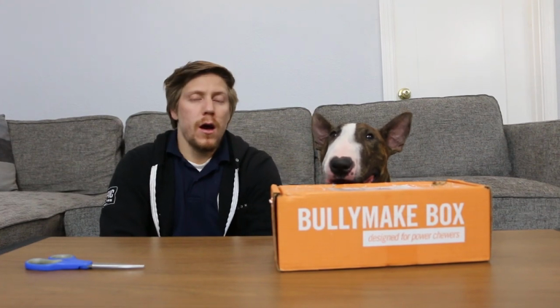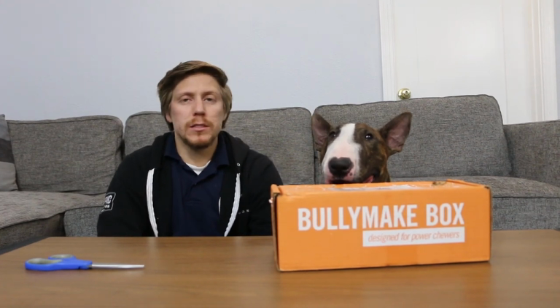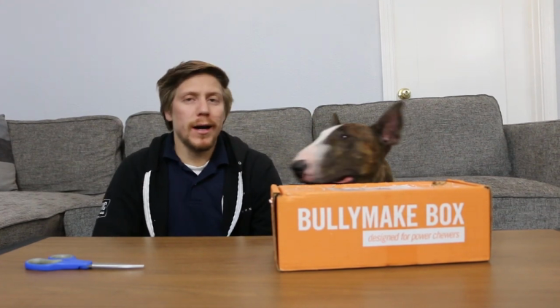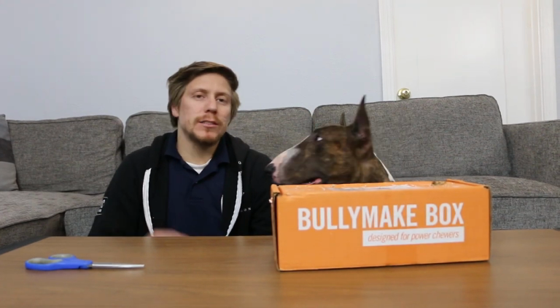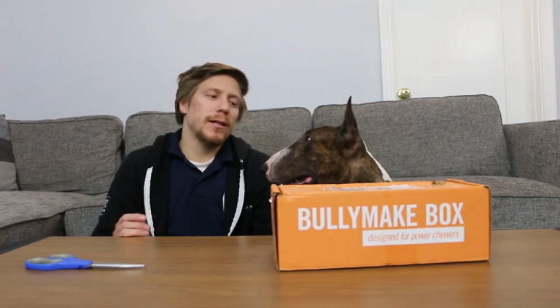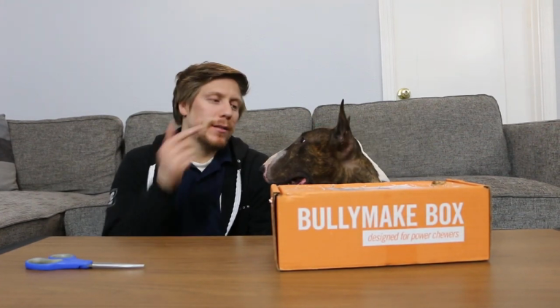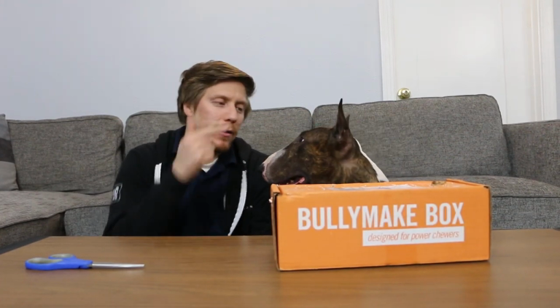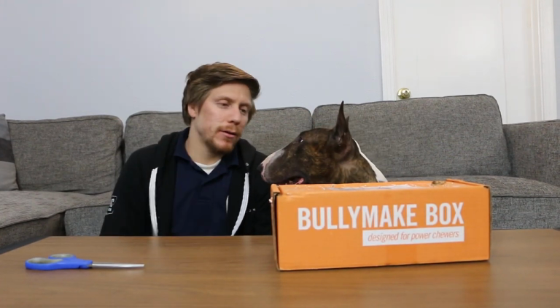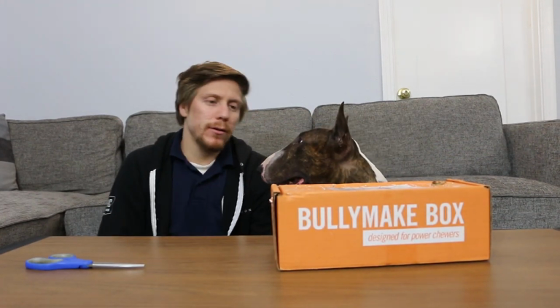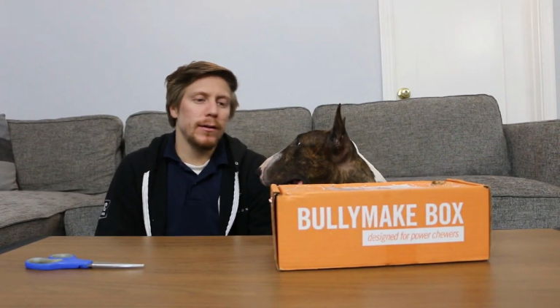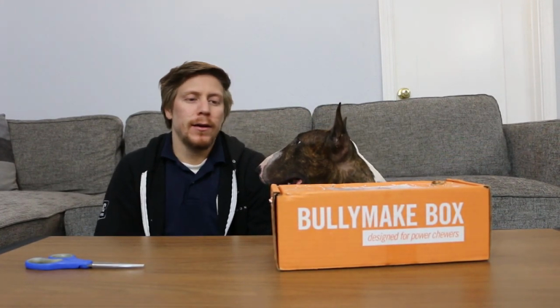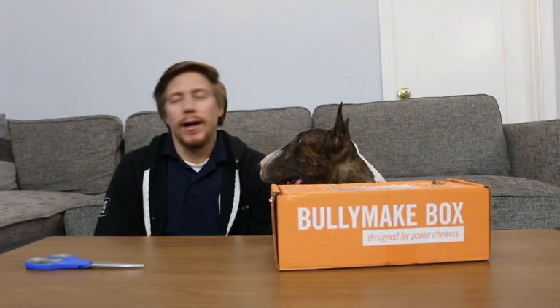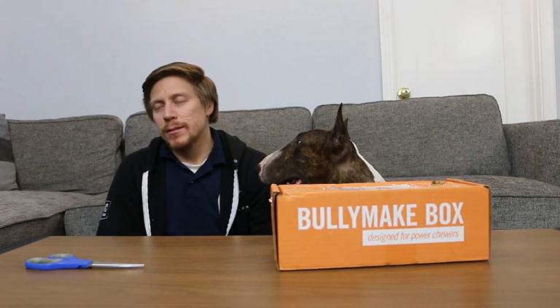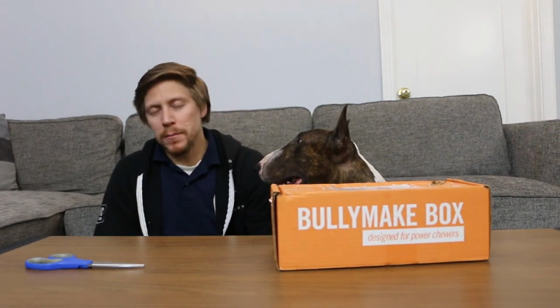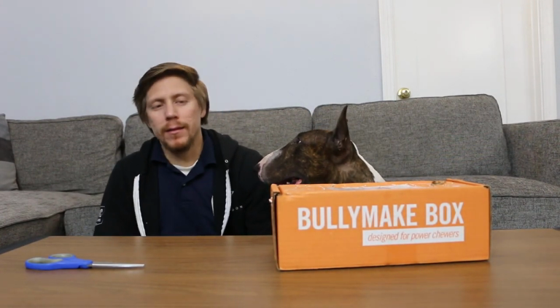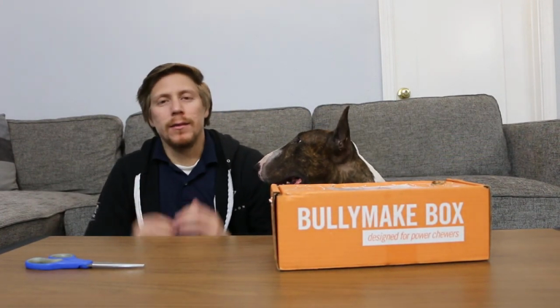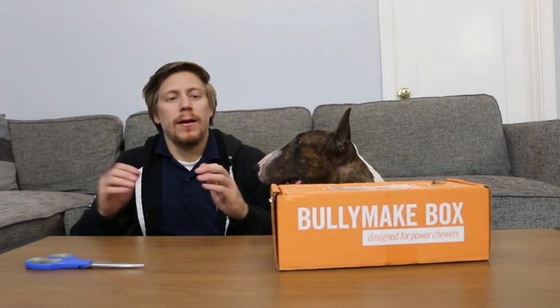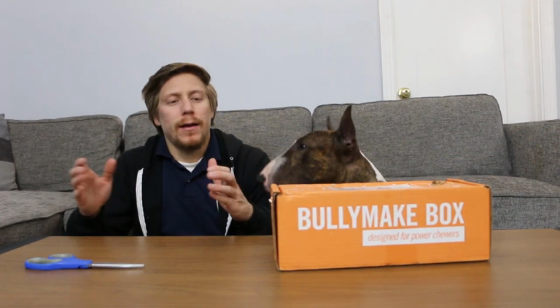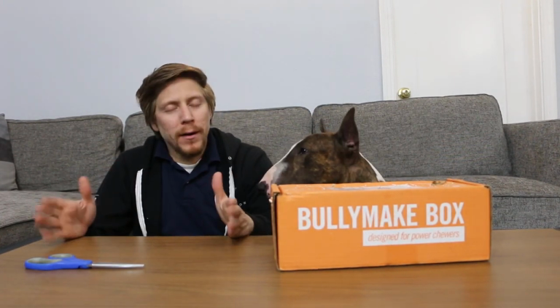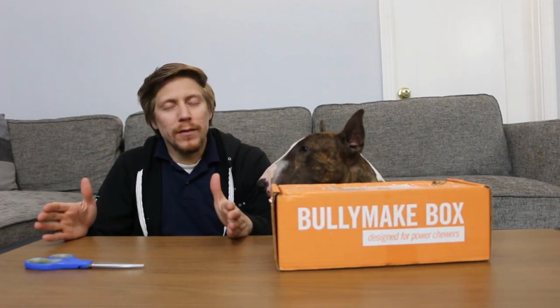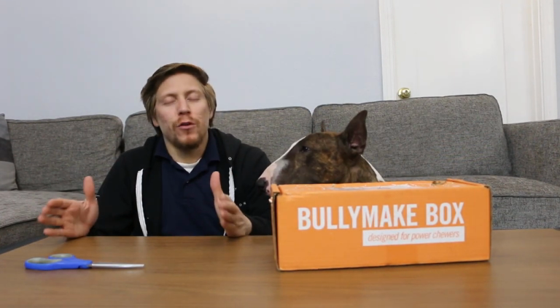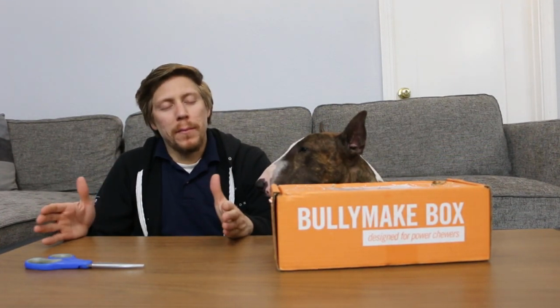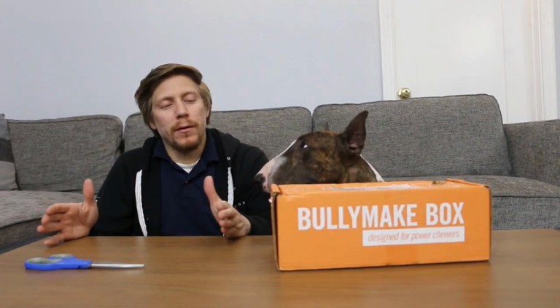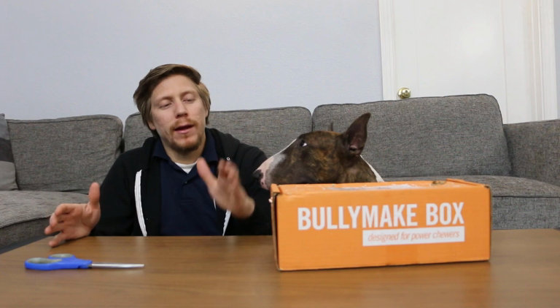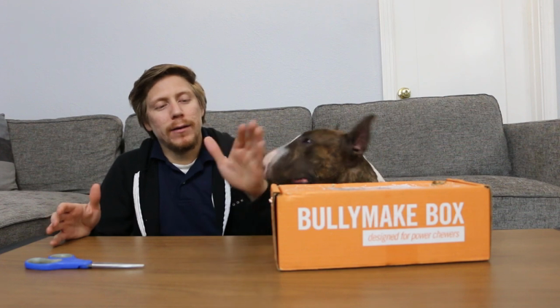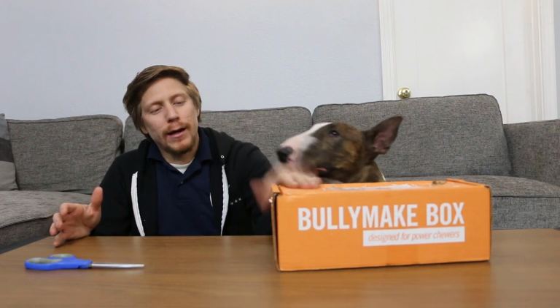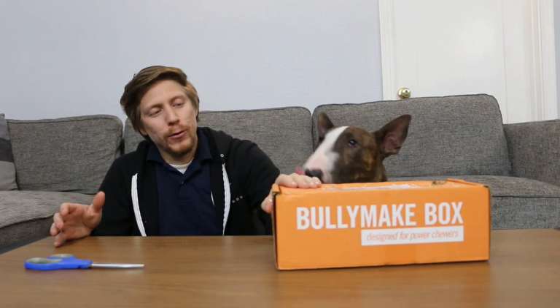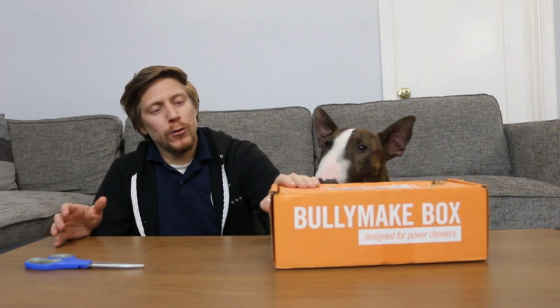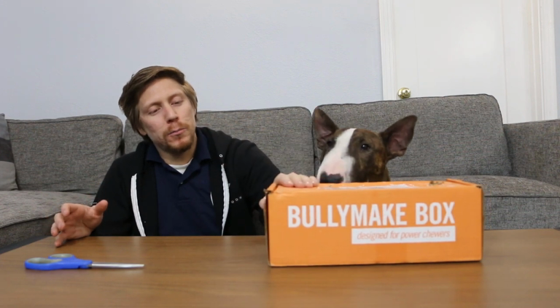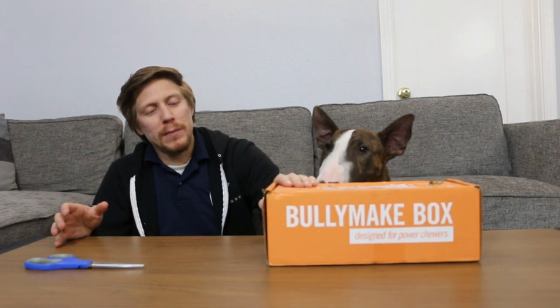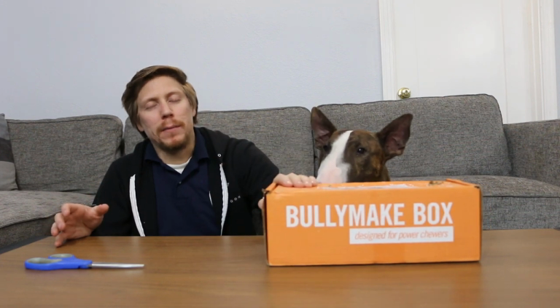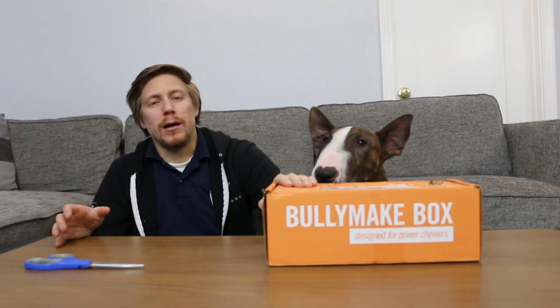What's up guys, Taranis here along with Odin. It's another month — the month of November — and we got a new Bullymake box.